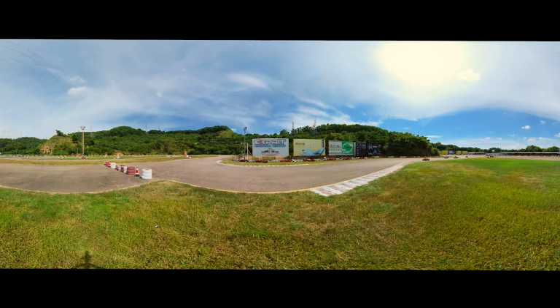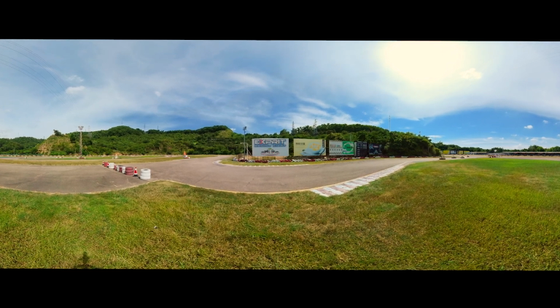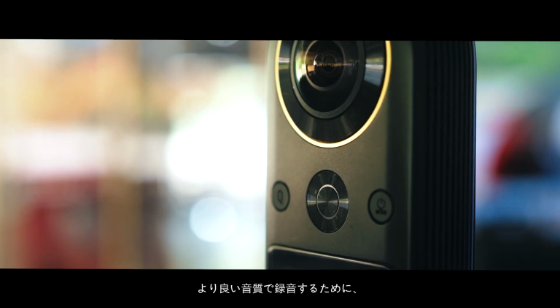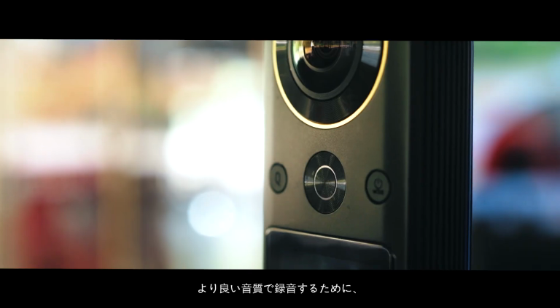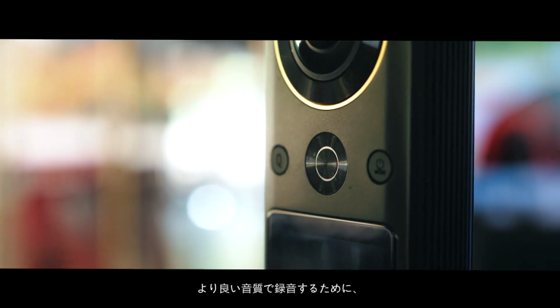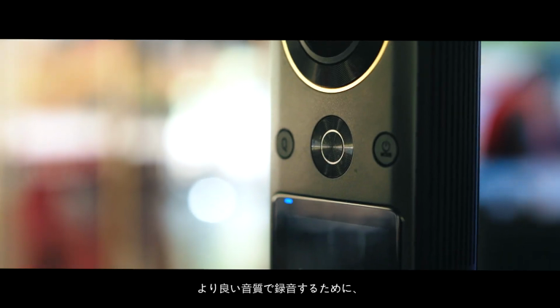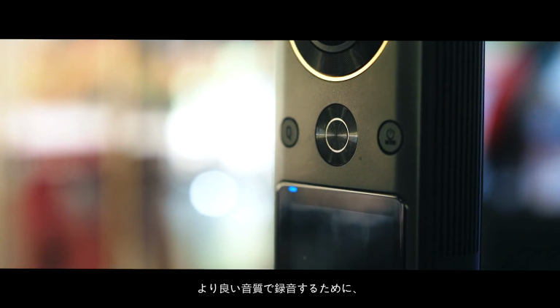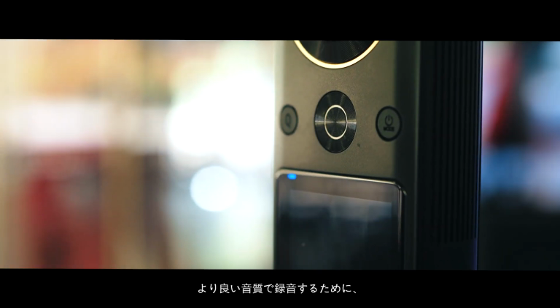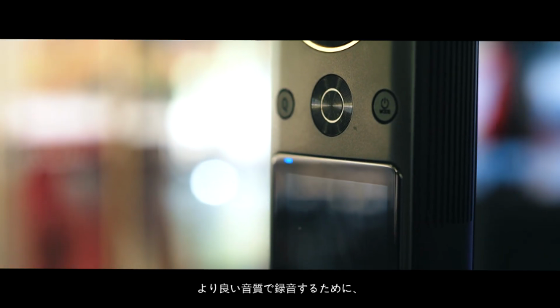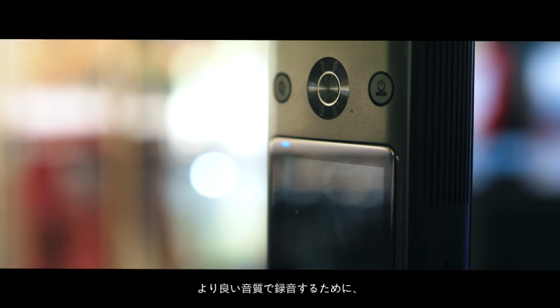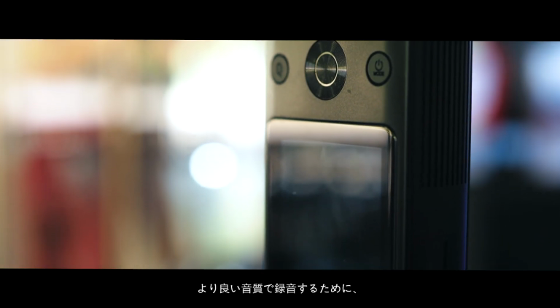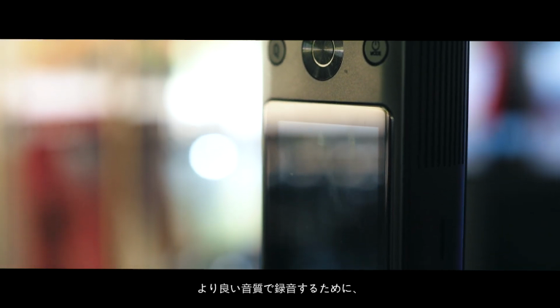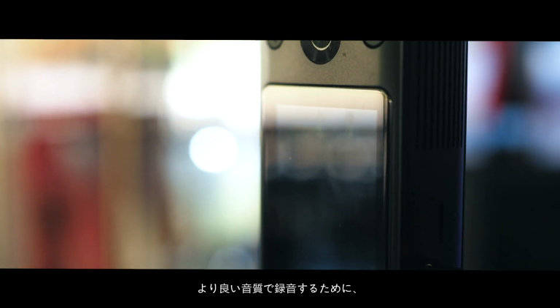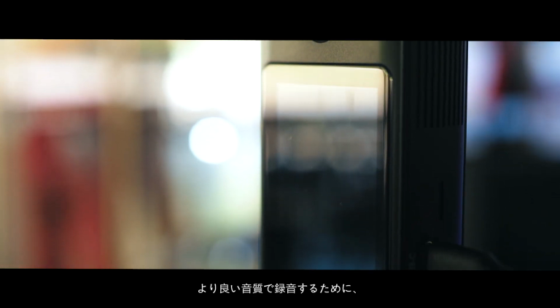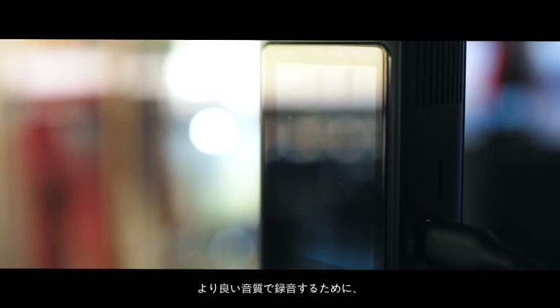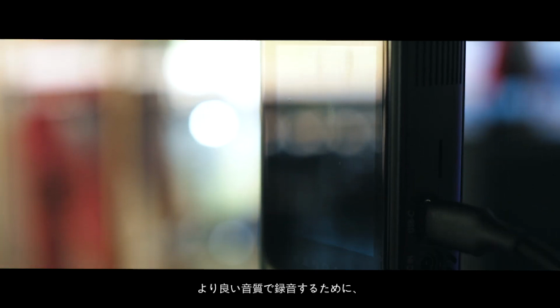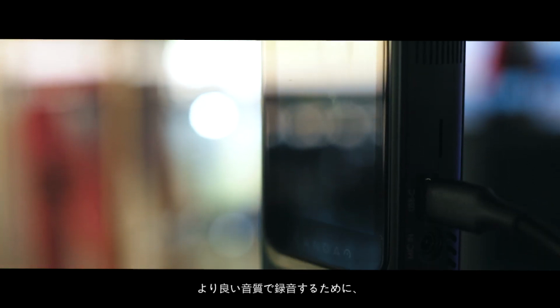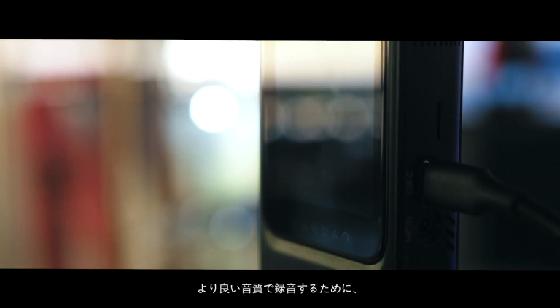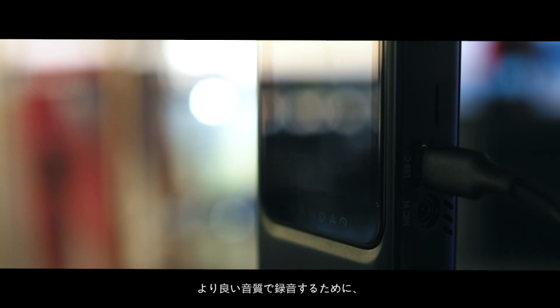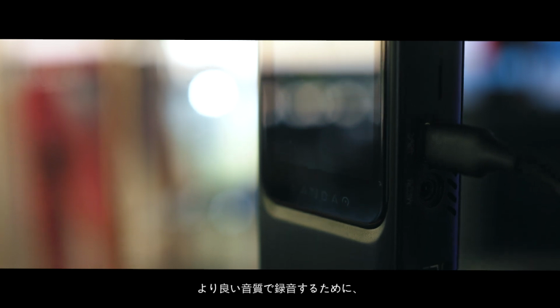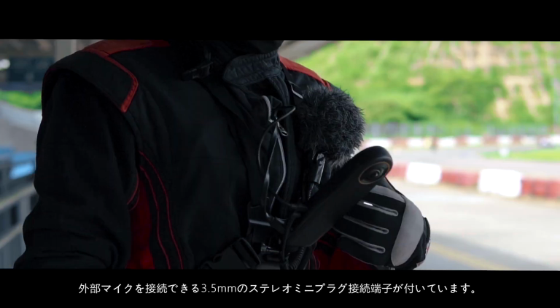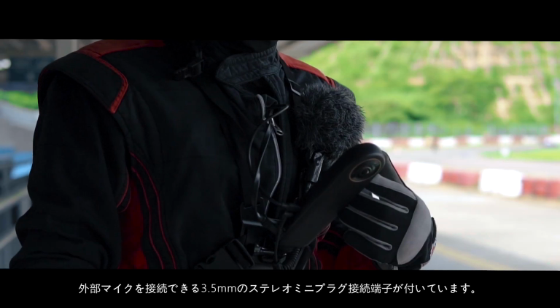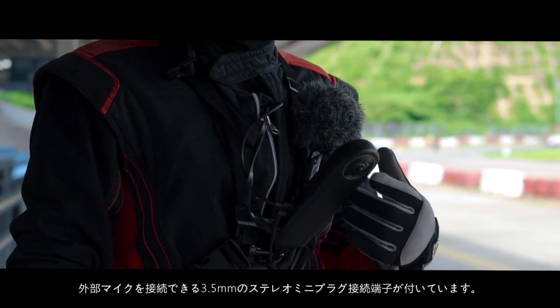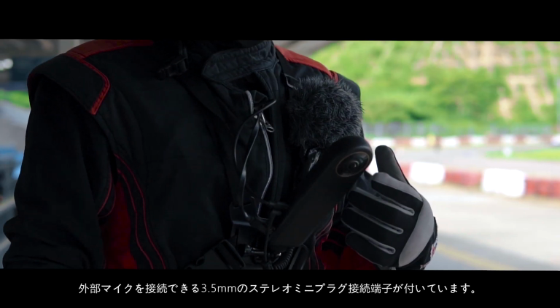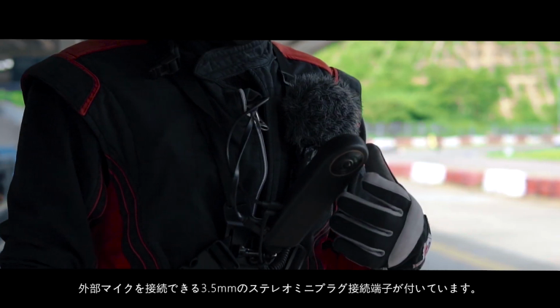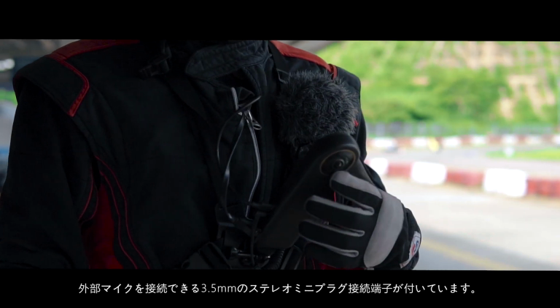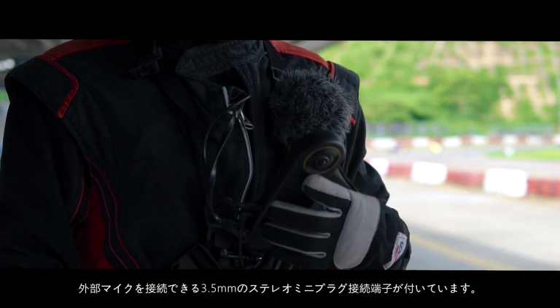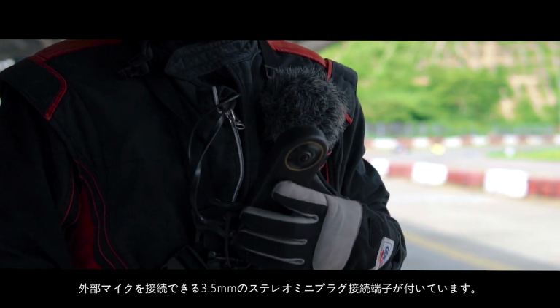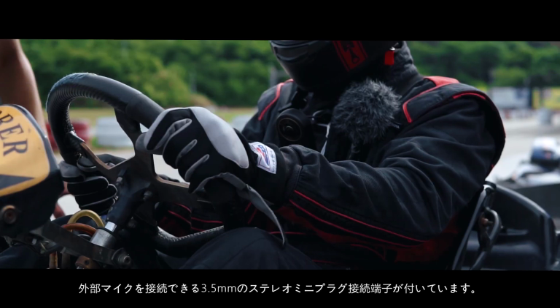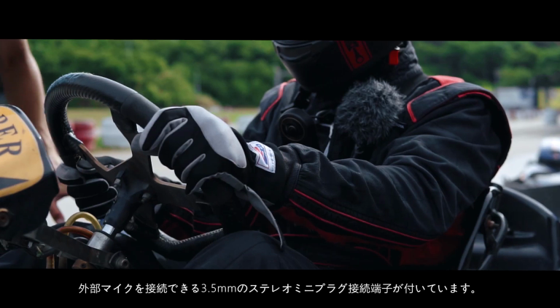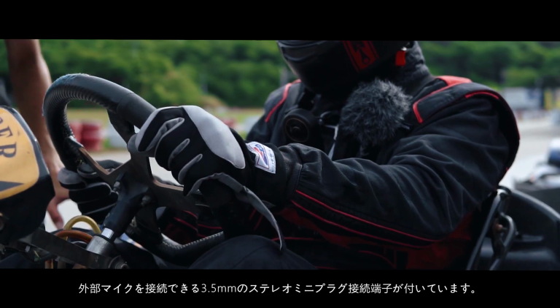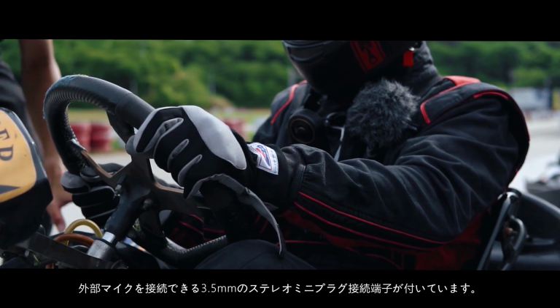Having a 3.5mm mic port for external mic, professional audio is for better video.